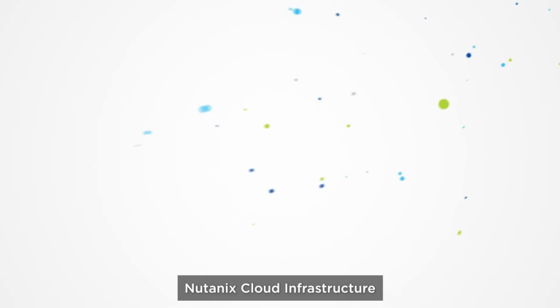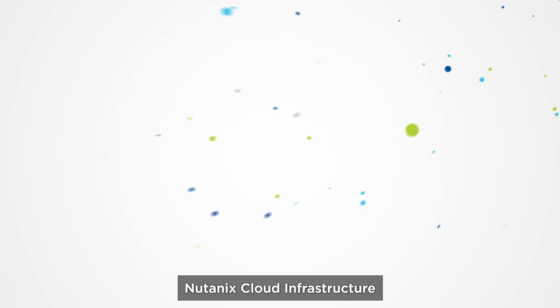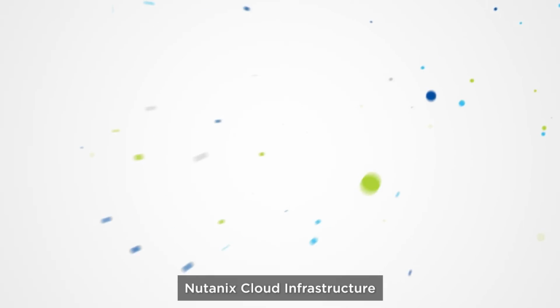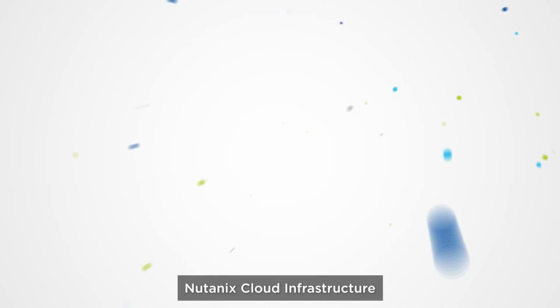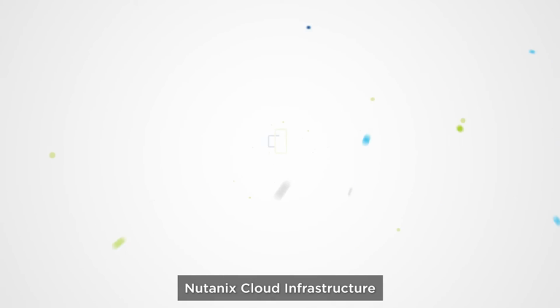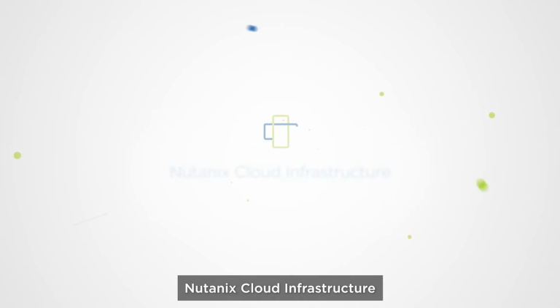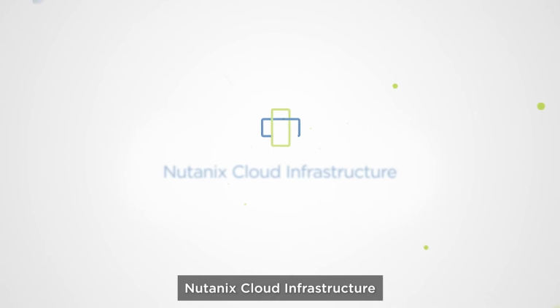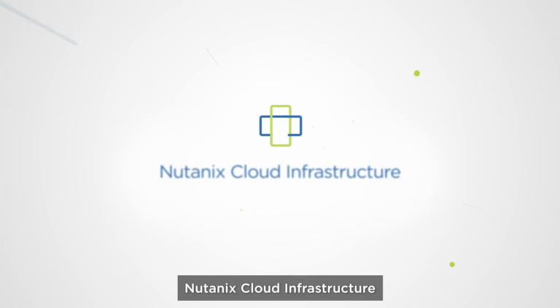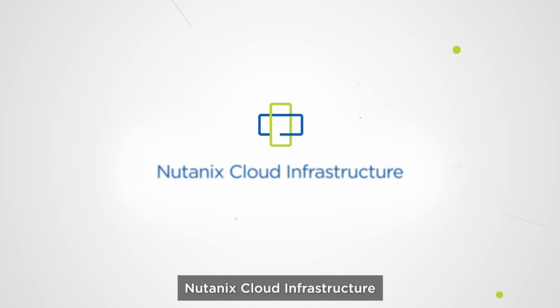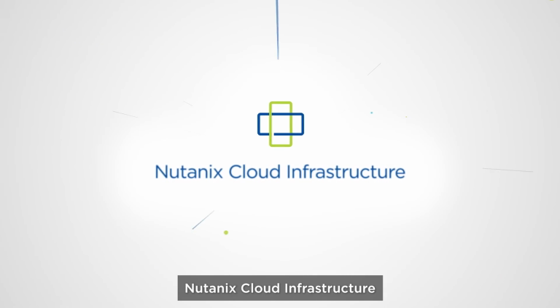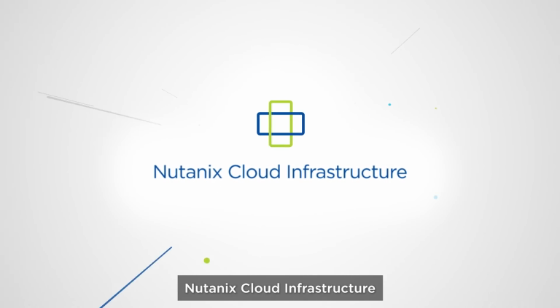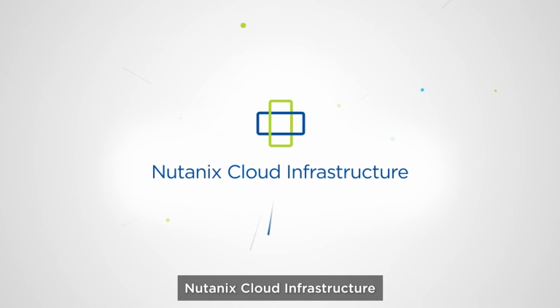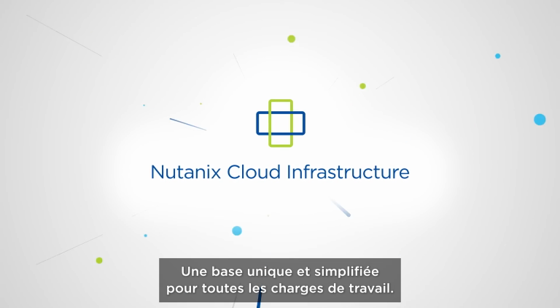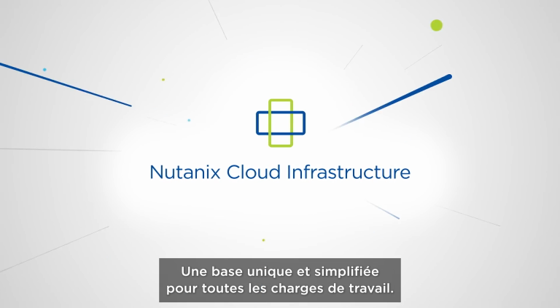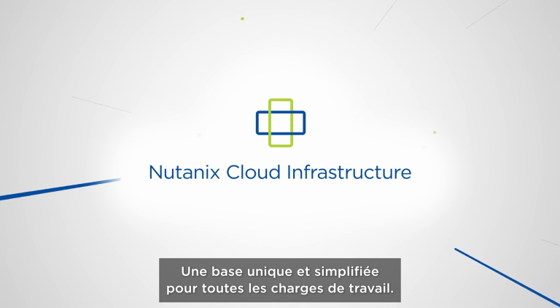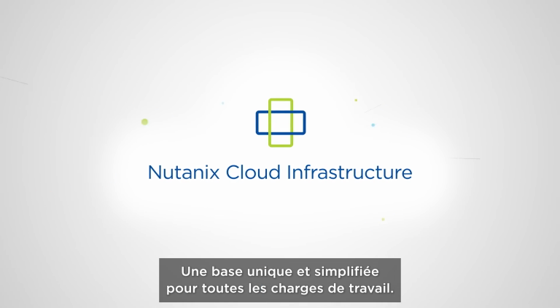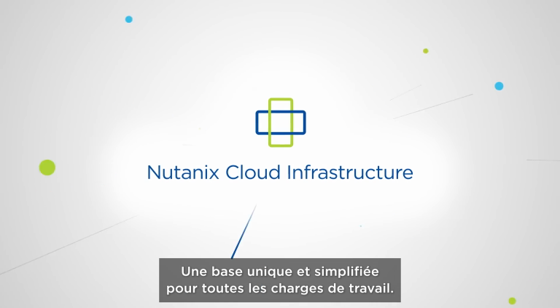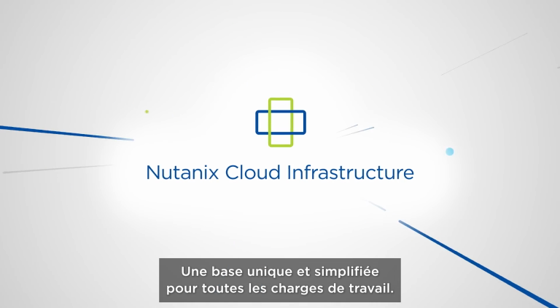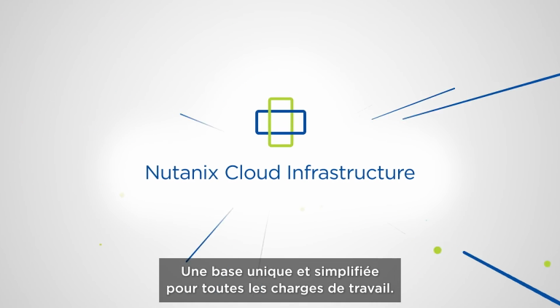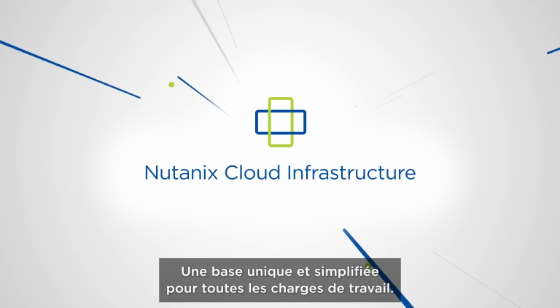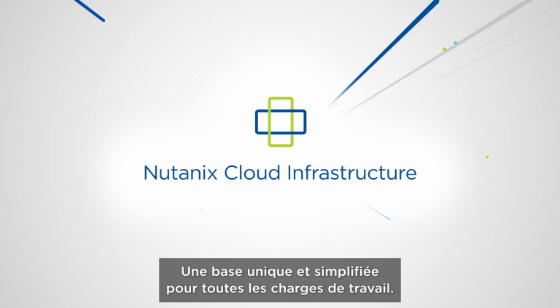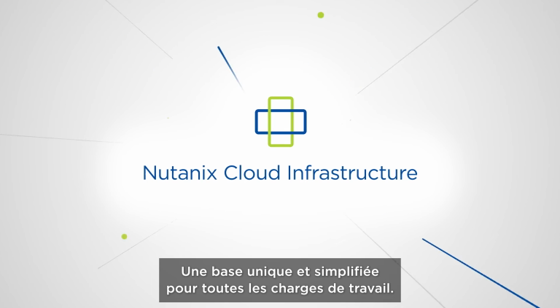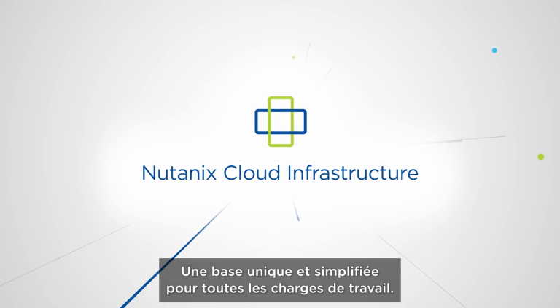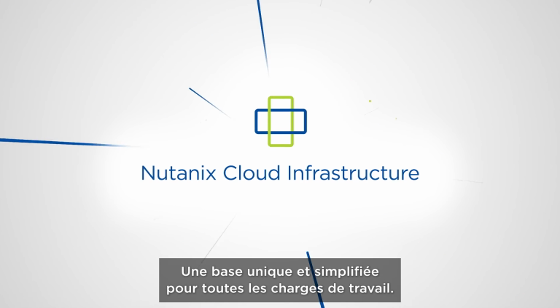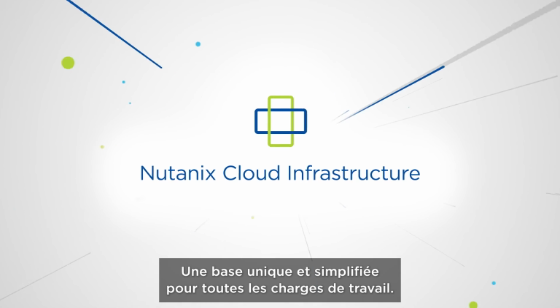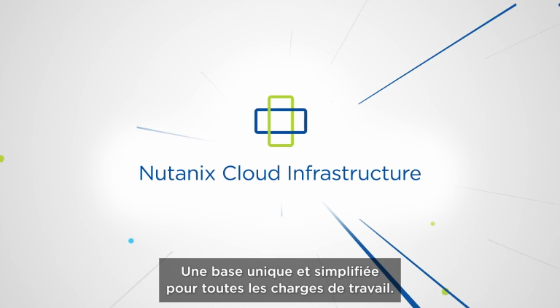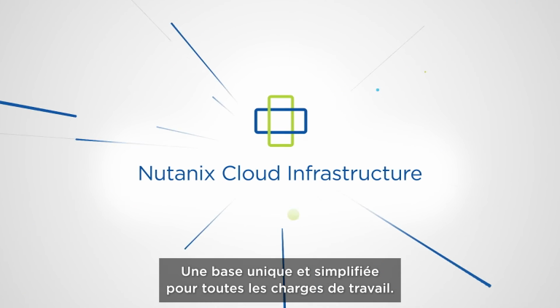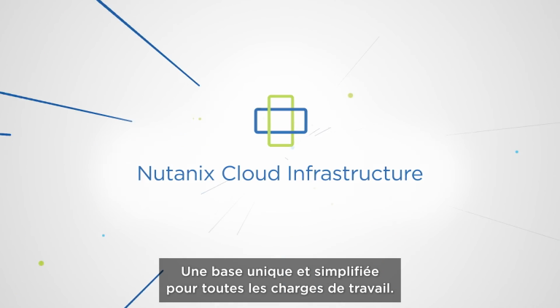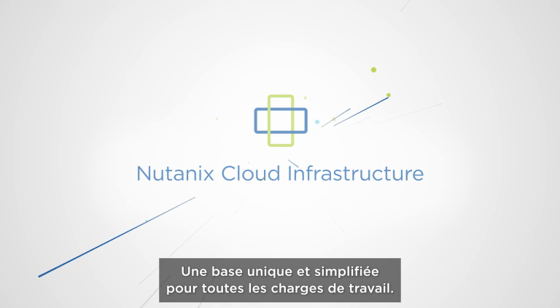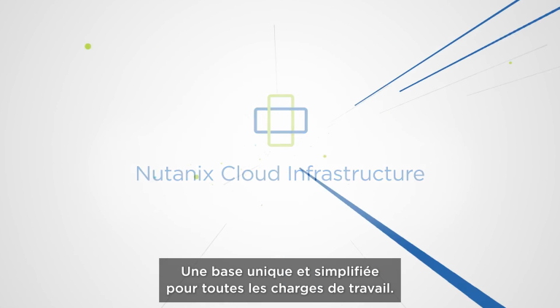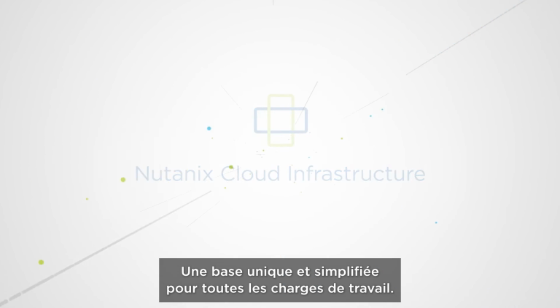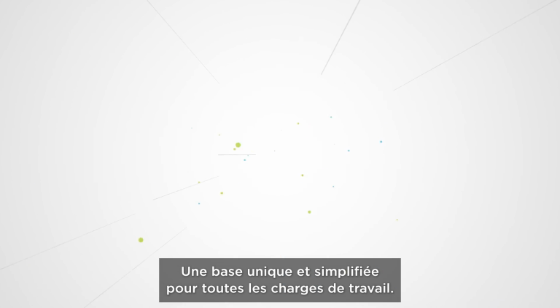Nutanix Cloud Infrastructure — a single, simplified foundation for all workloads.